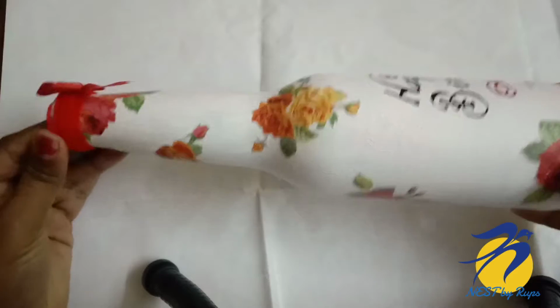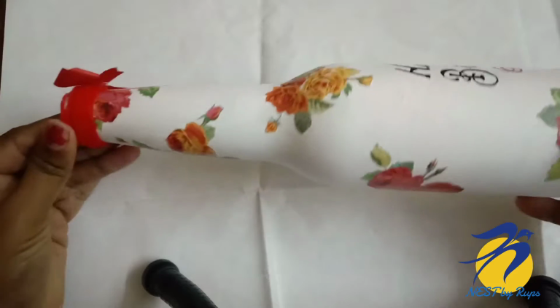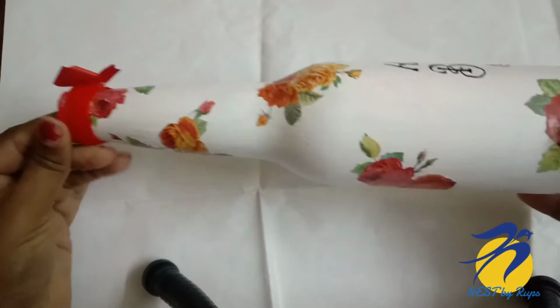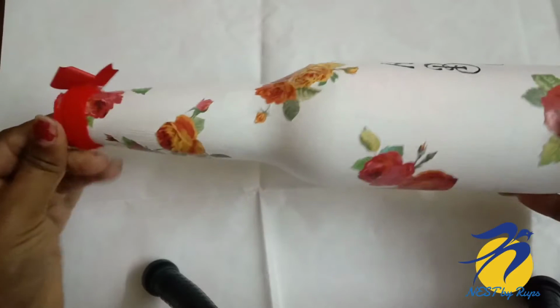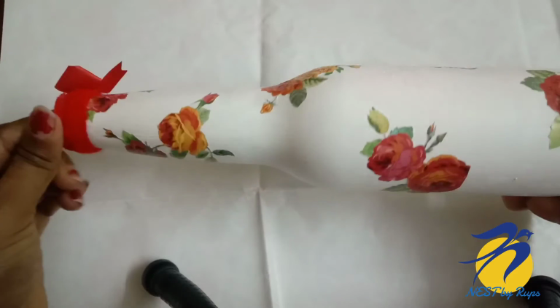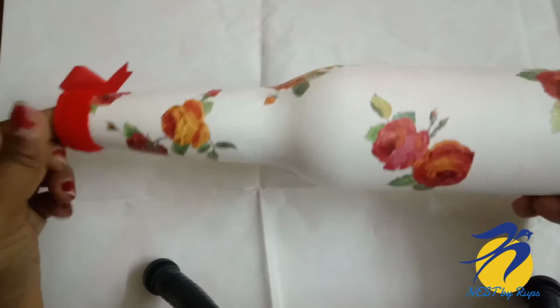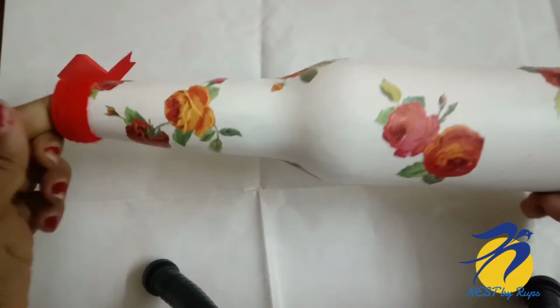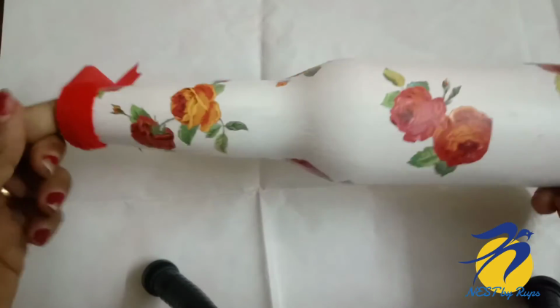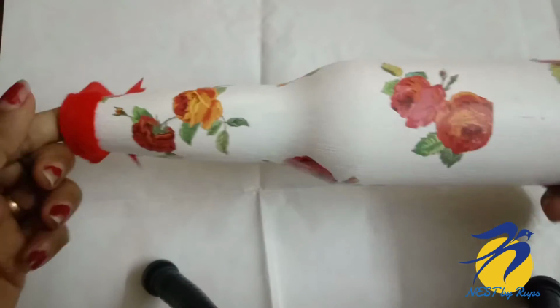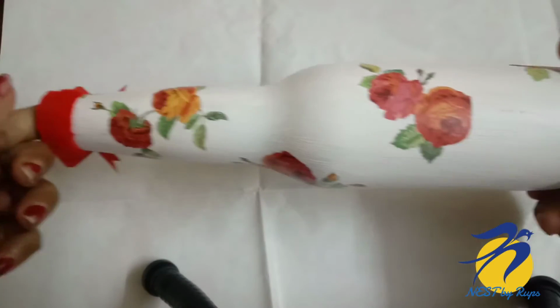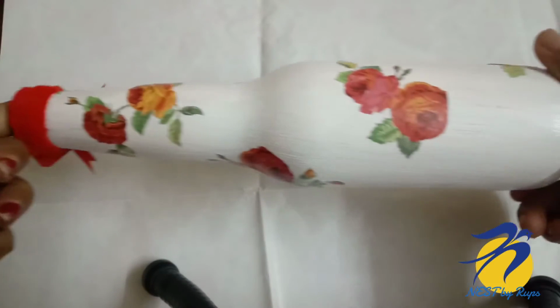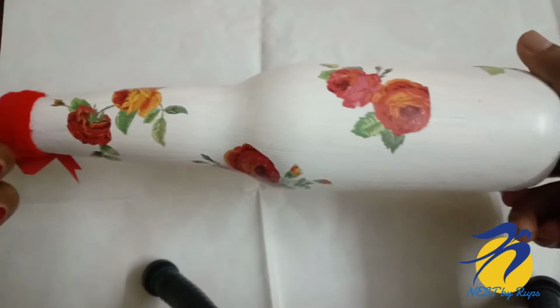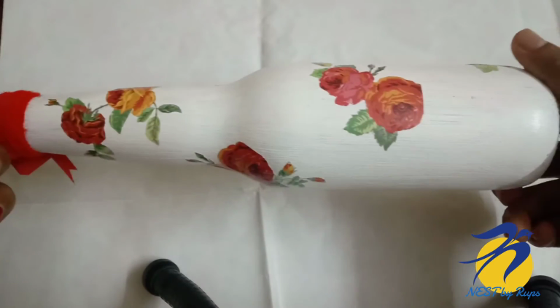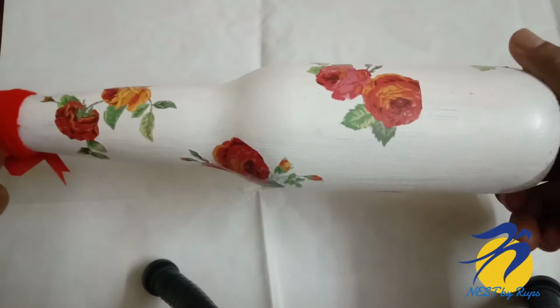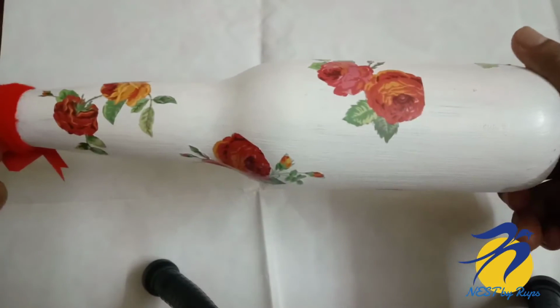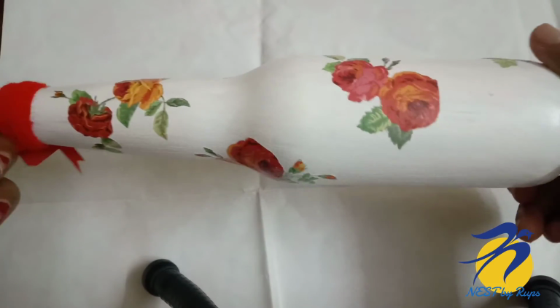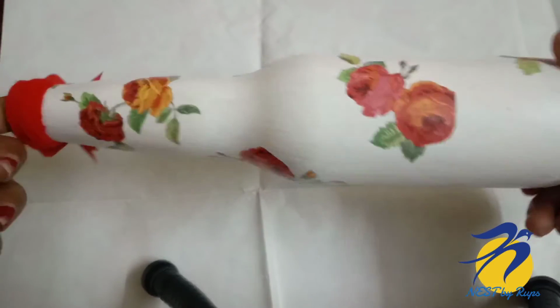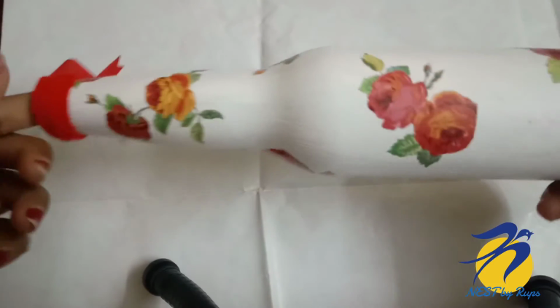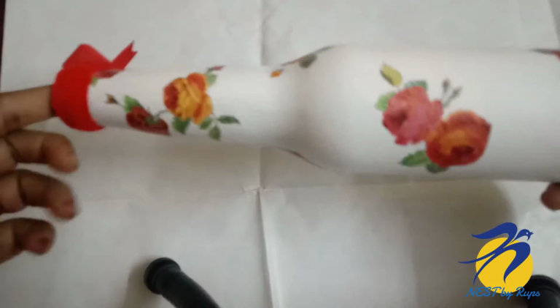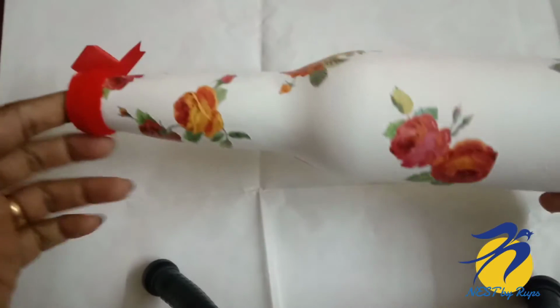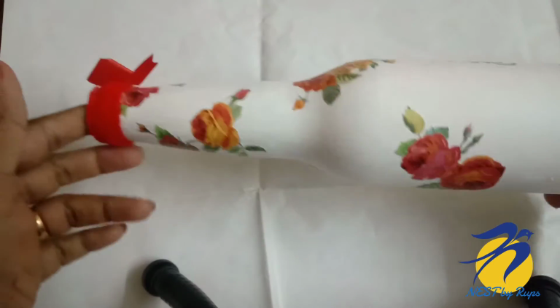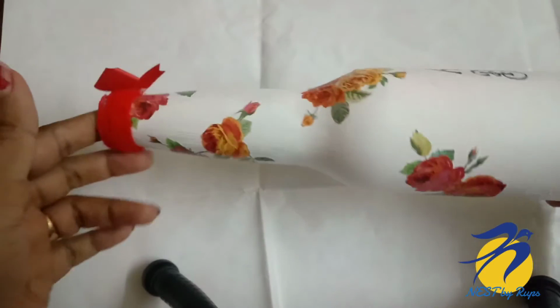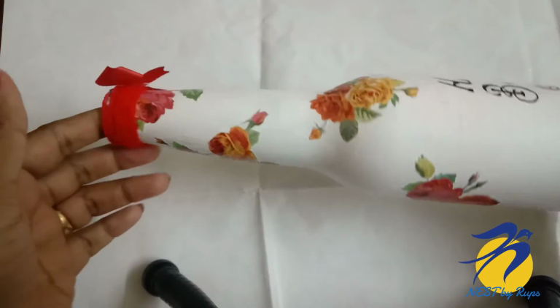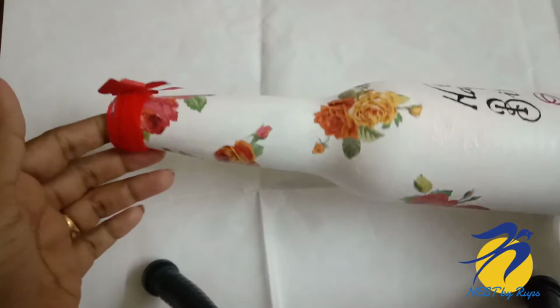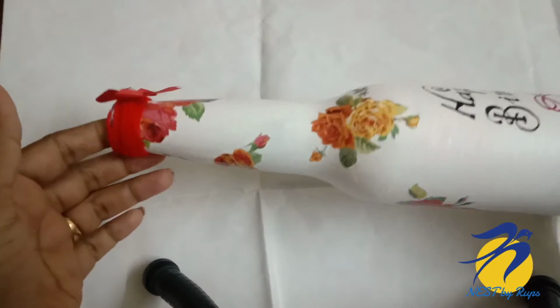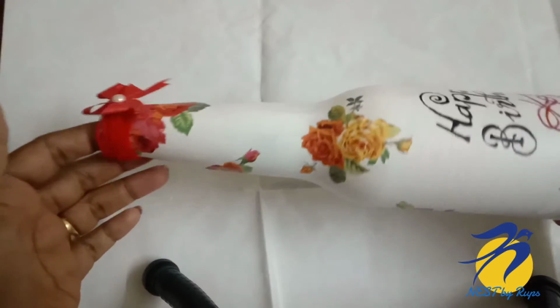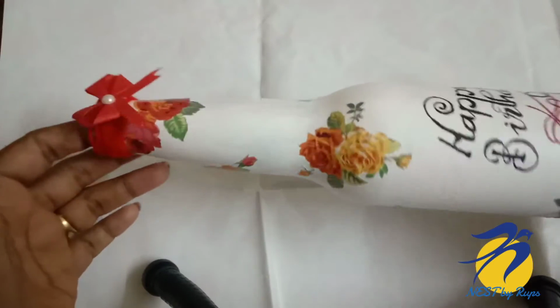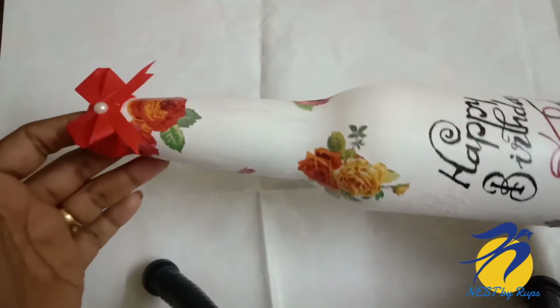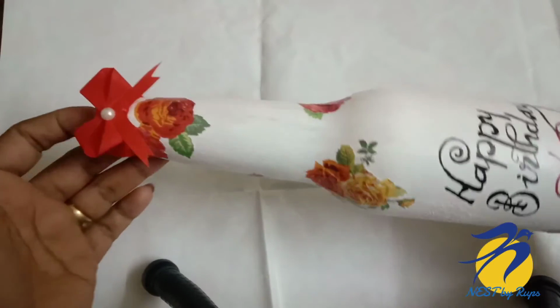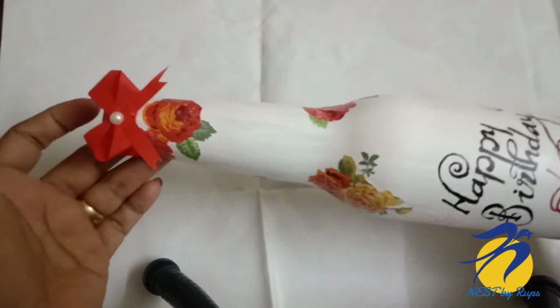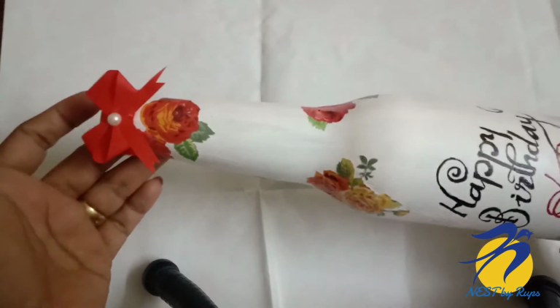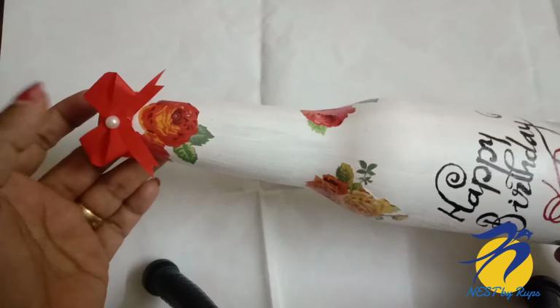Hi dear friends, welcome to my channel Nest by Roobs. I am using a simple bottle.